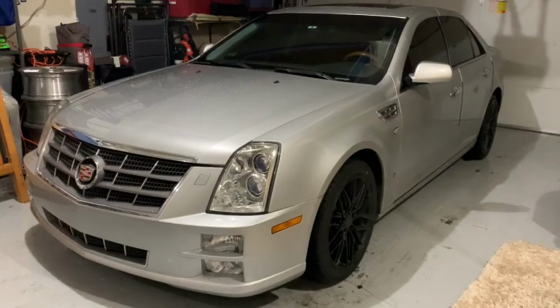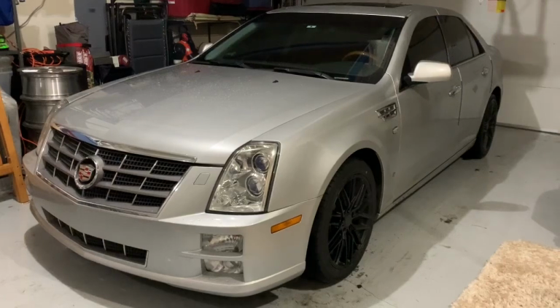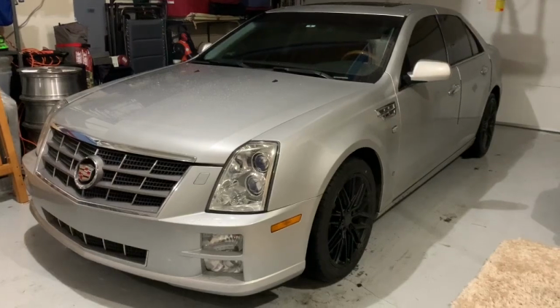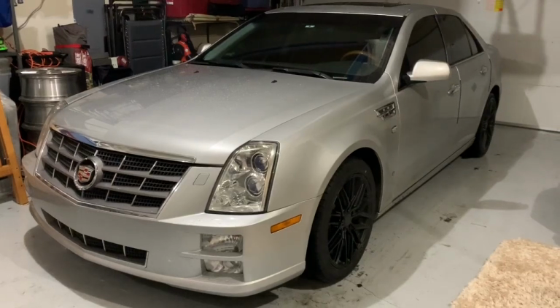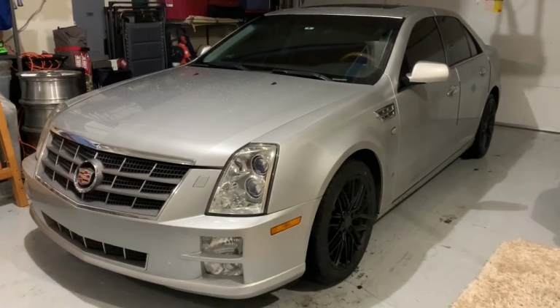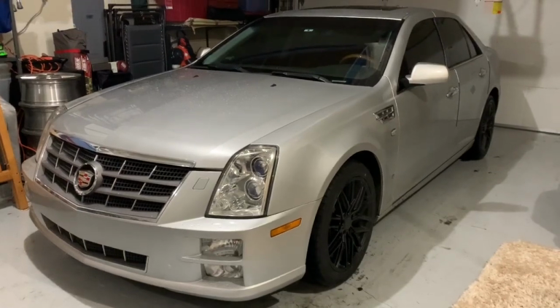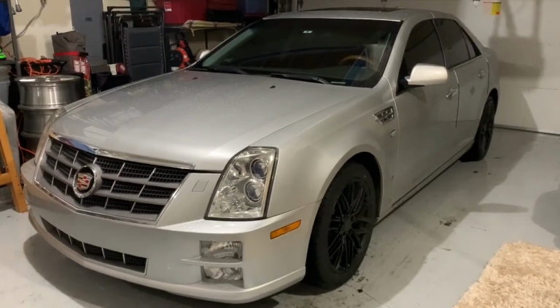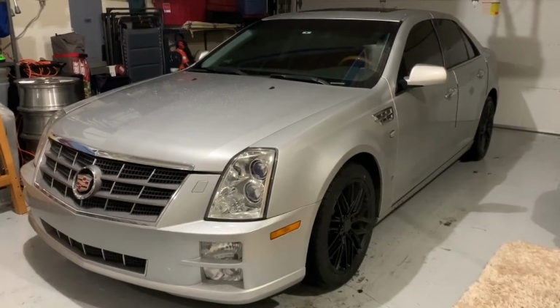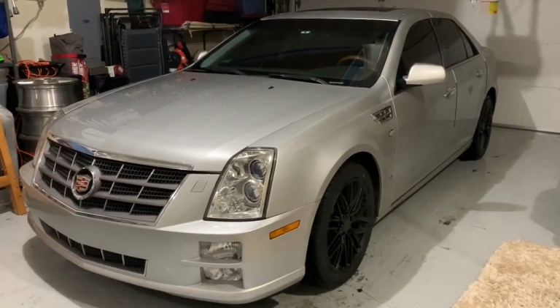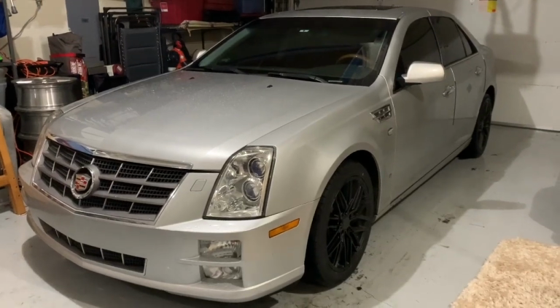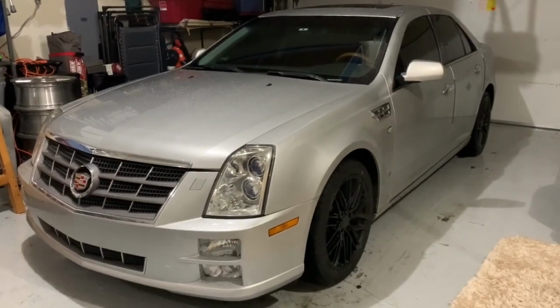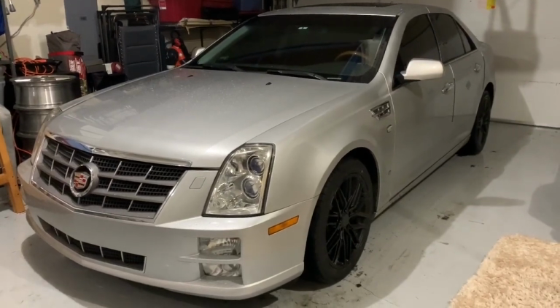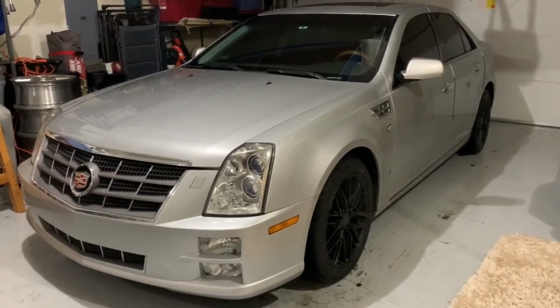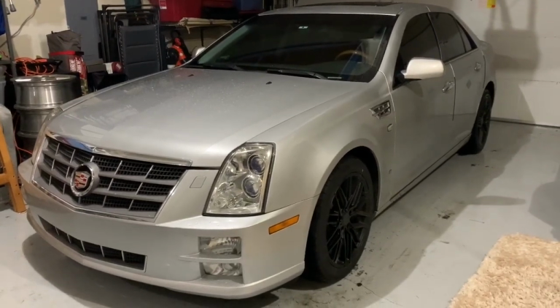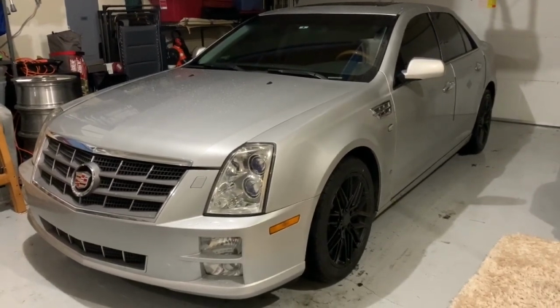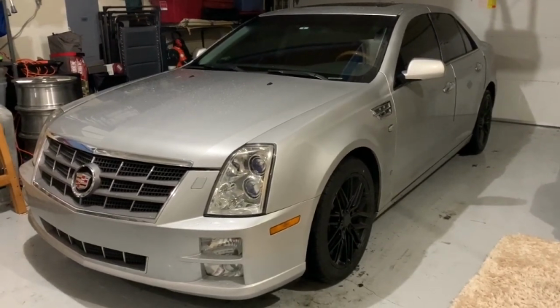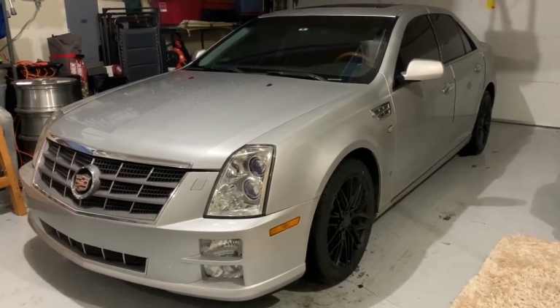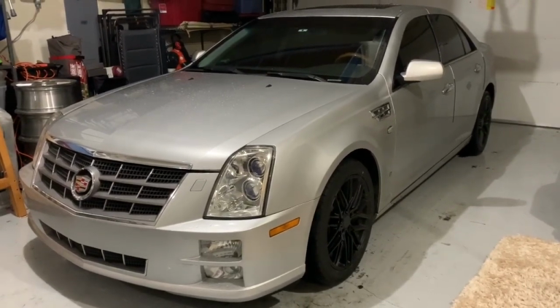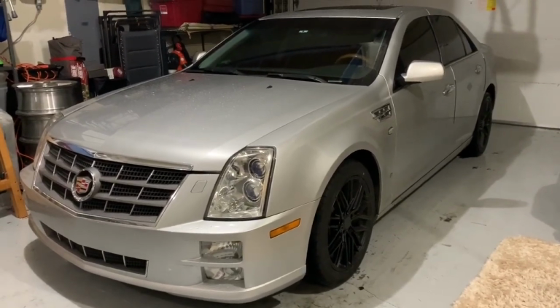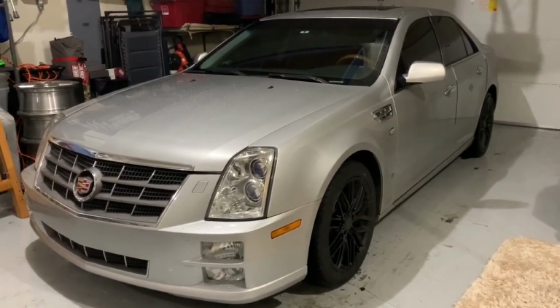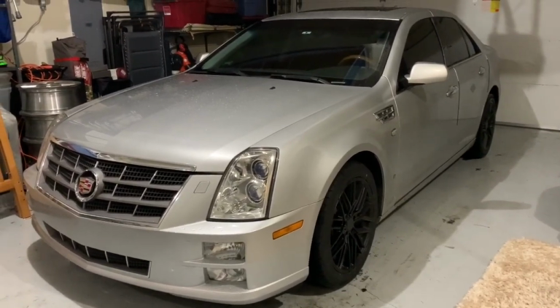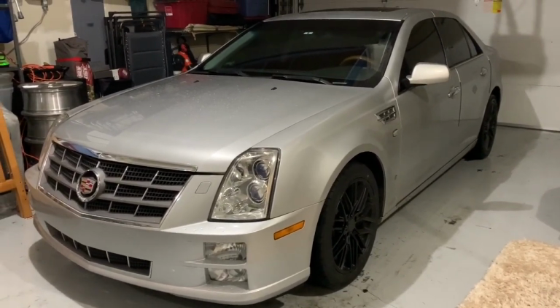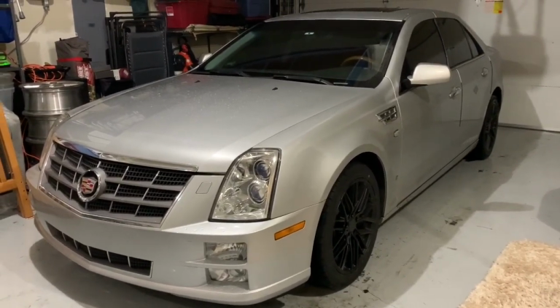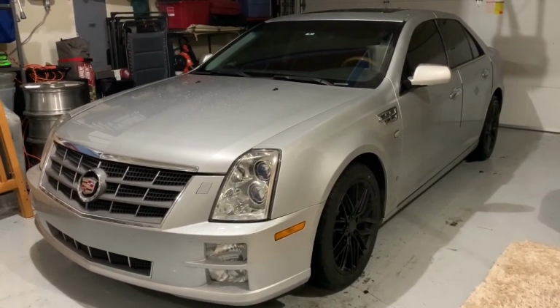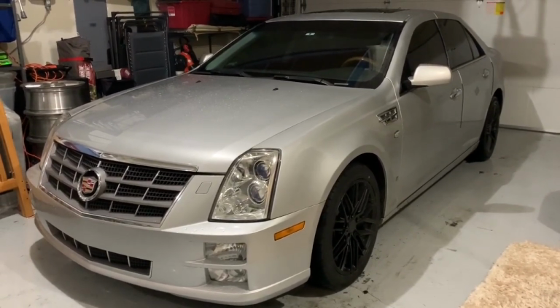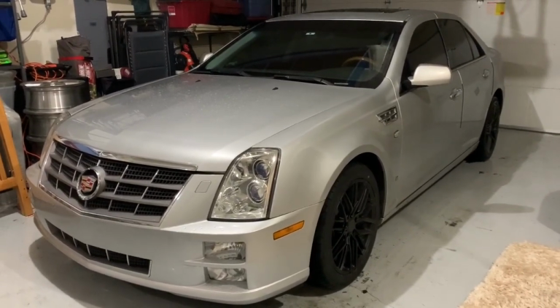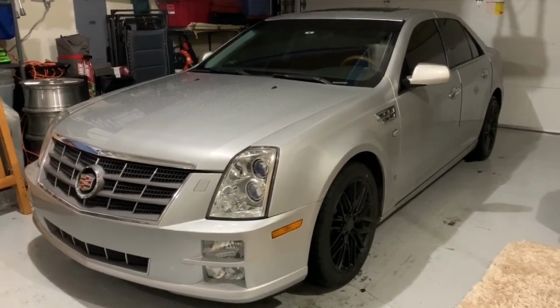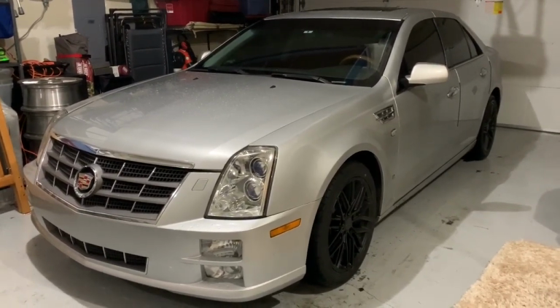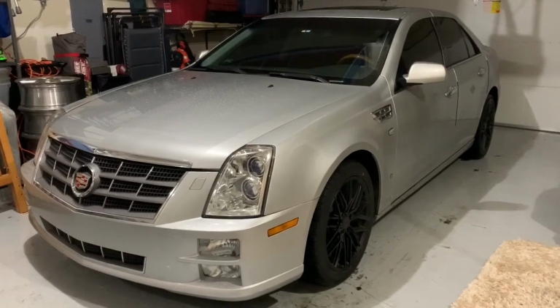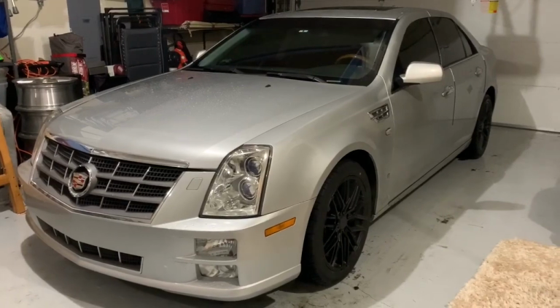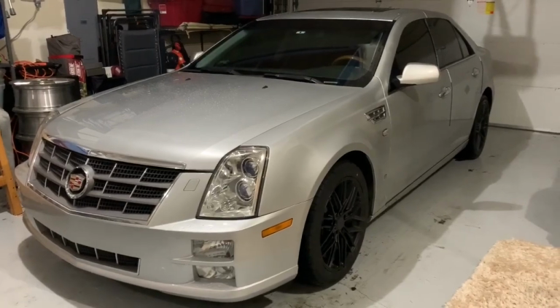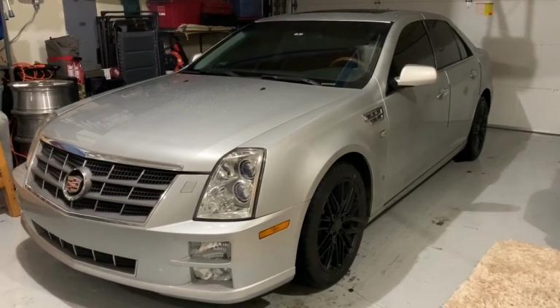Hello Zman24 subscribers. Today I will be talking about a Cadillac update.